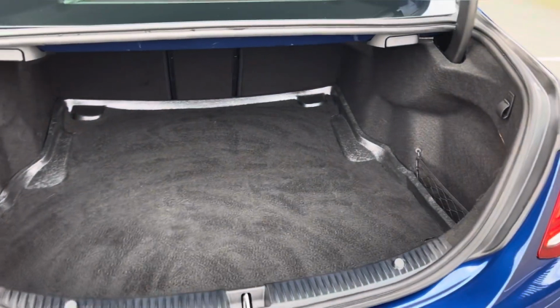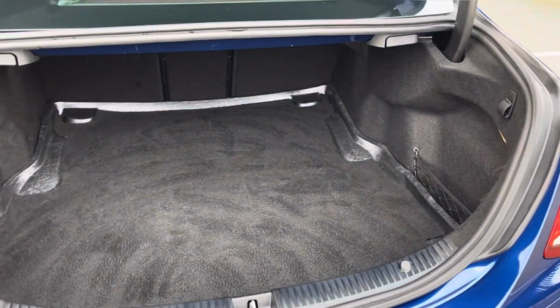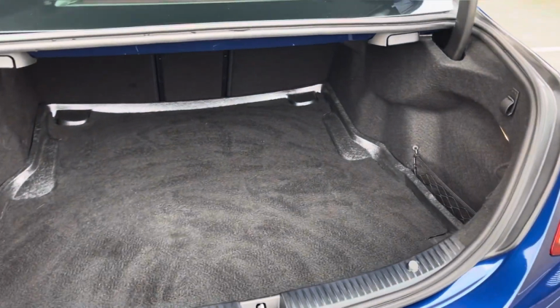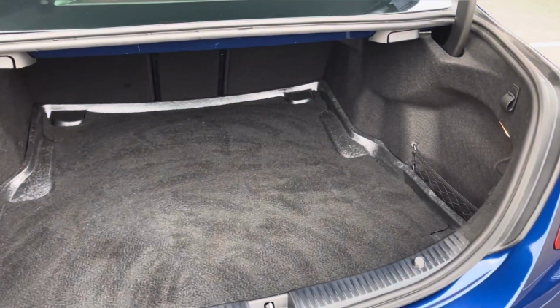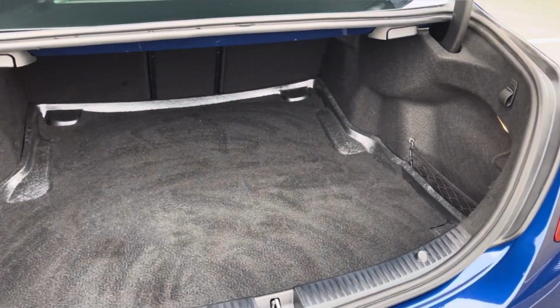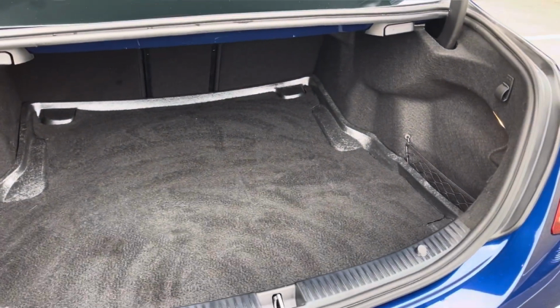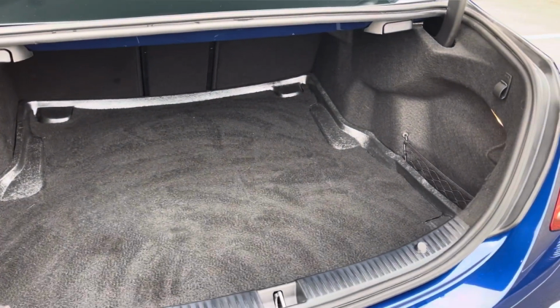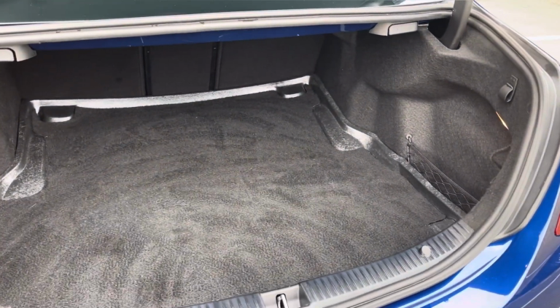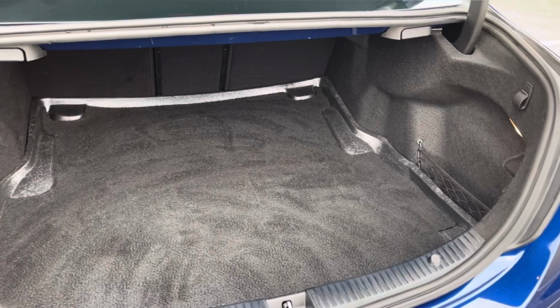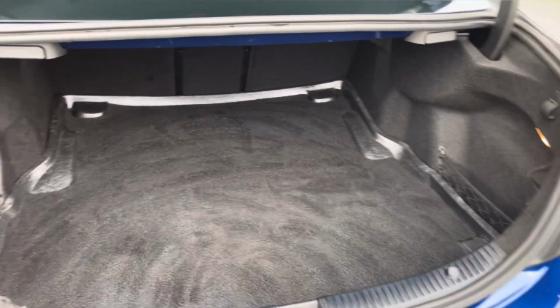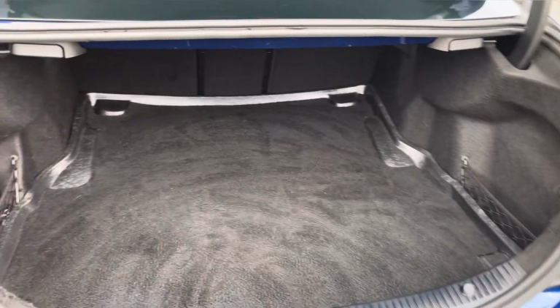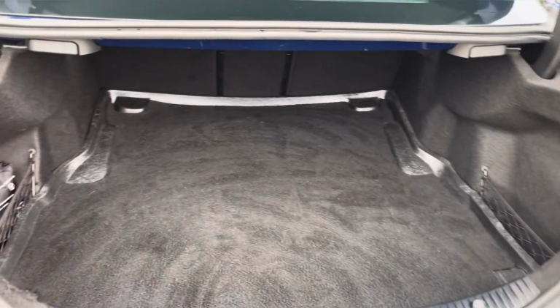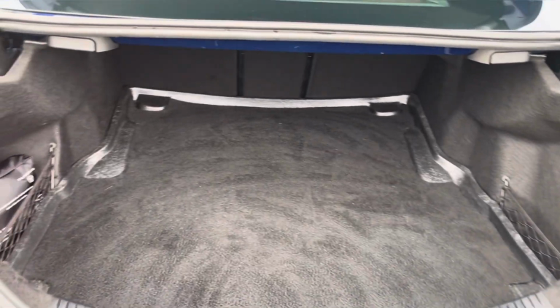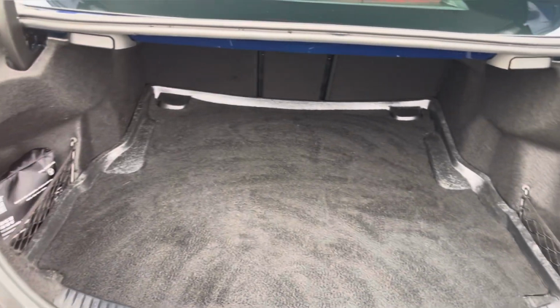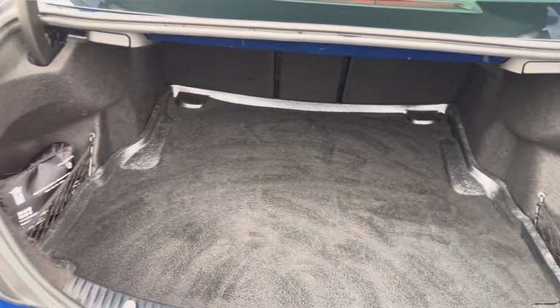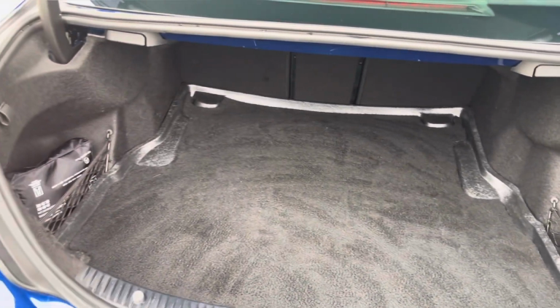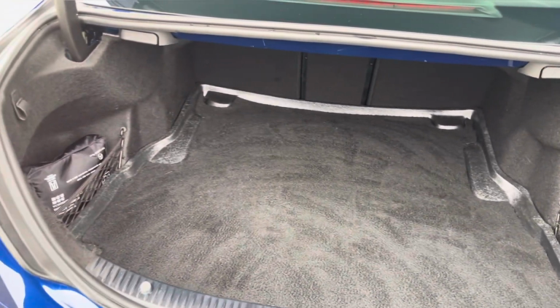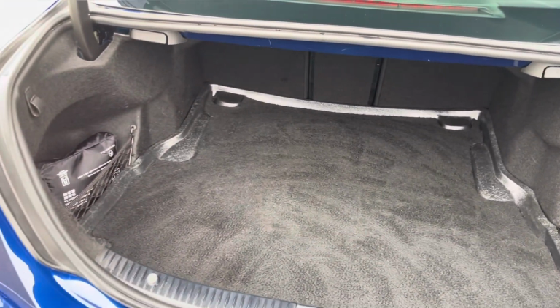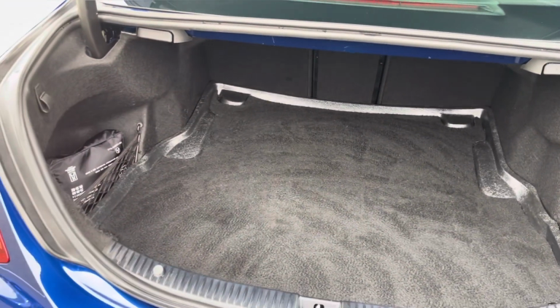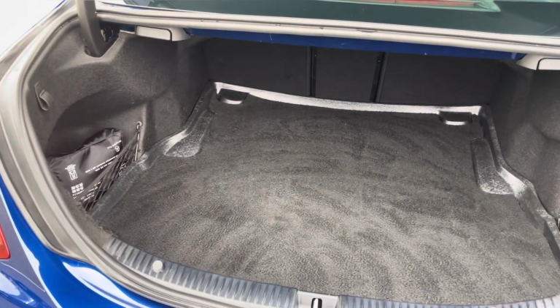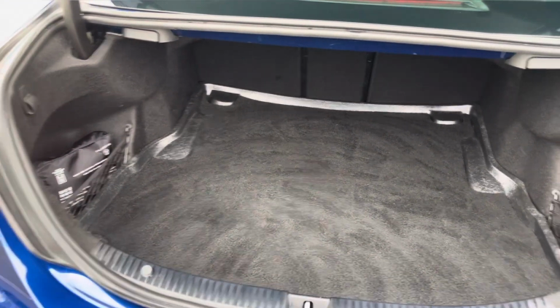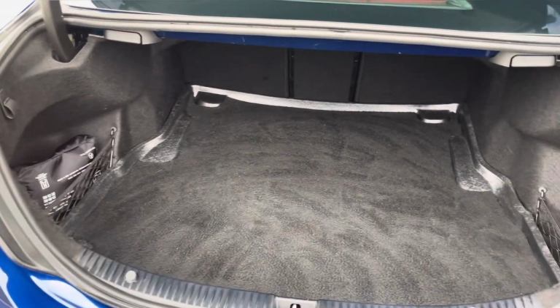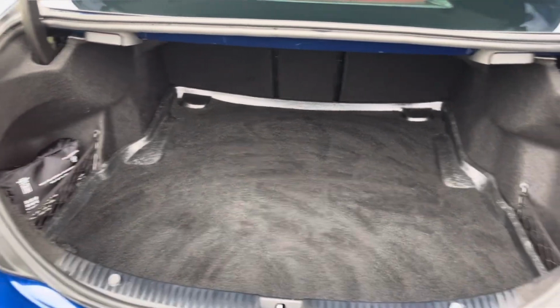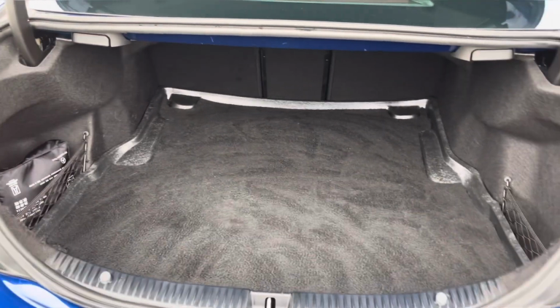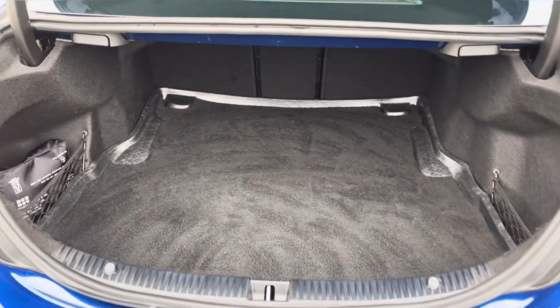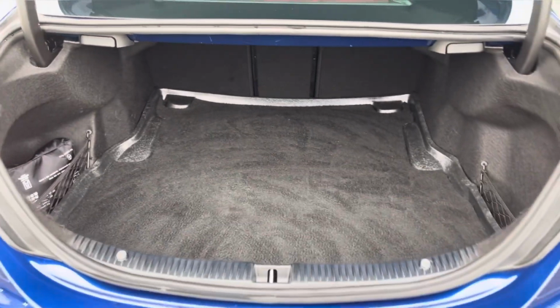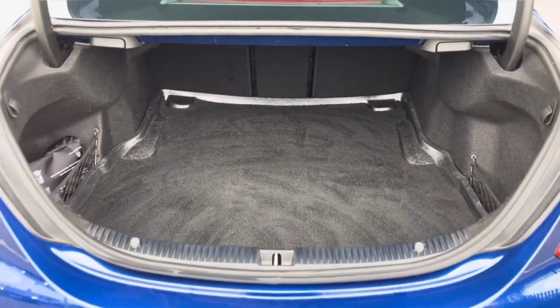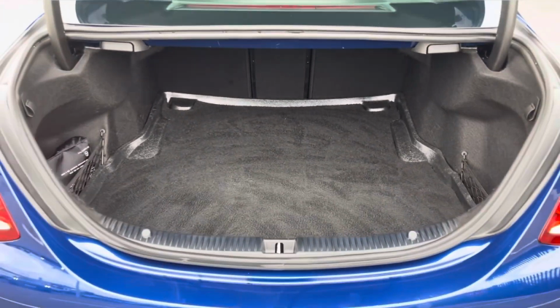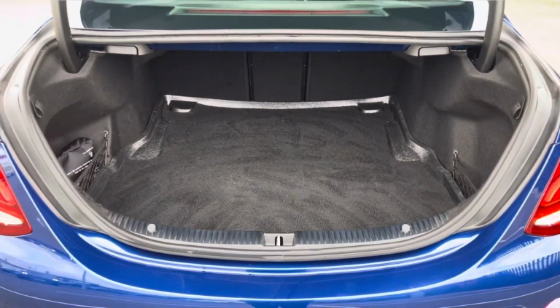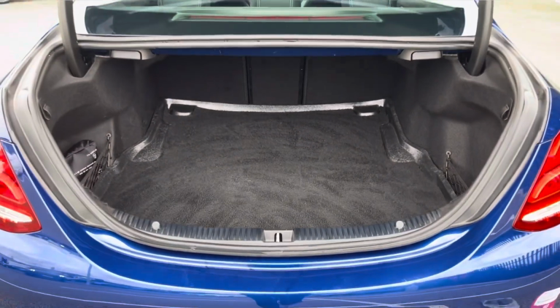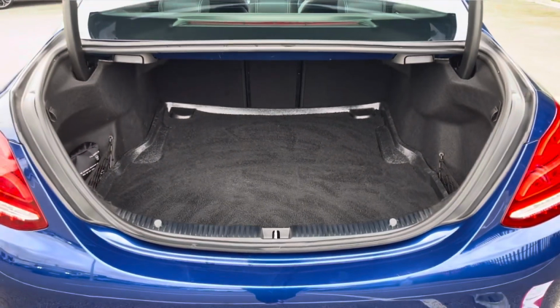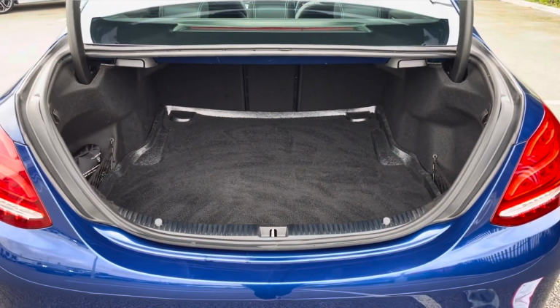Into the boot itself now, as you can see it provides a great amount of storage space with the option of folding the rear seats for any larger items.